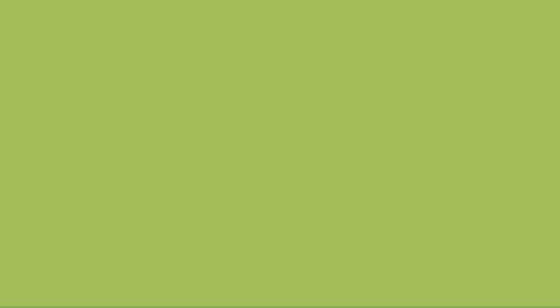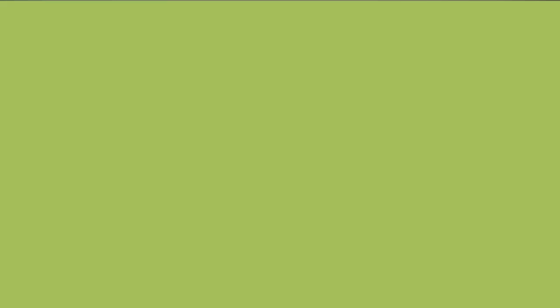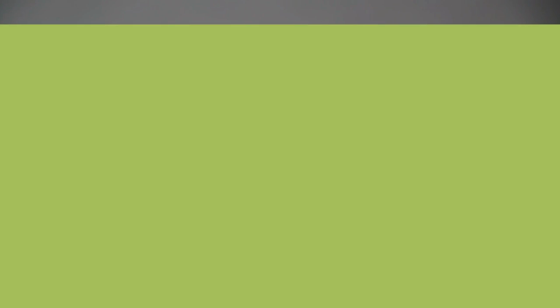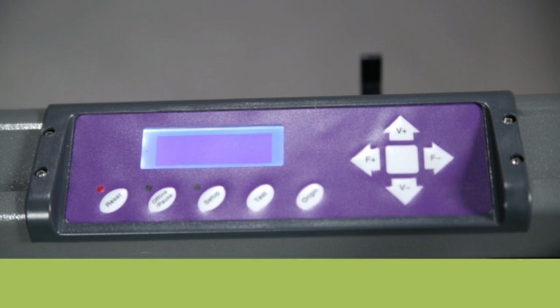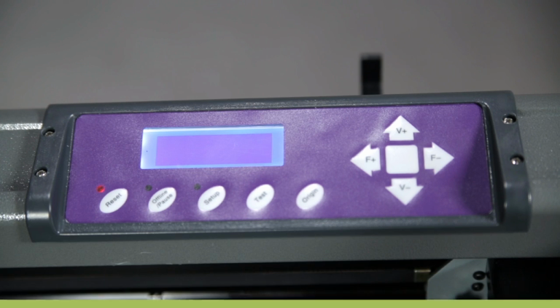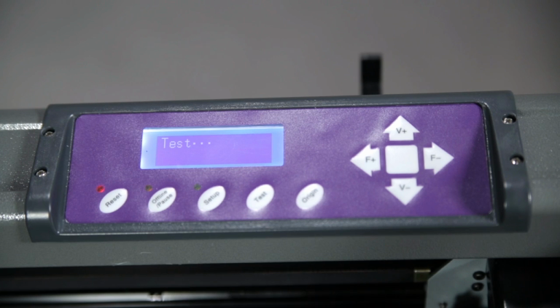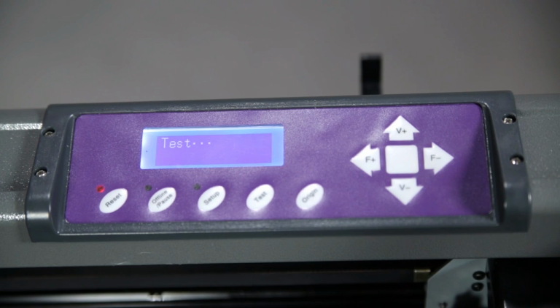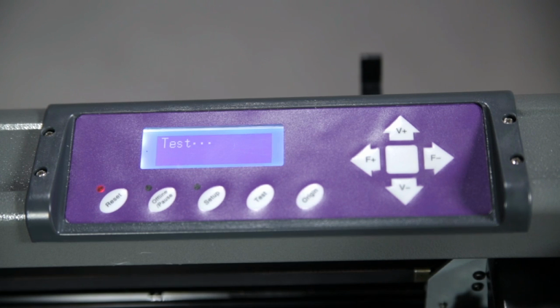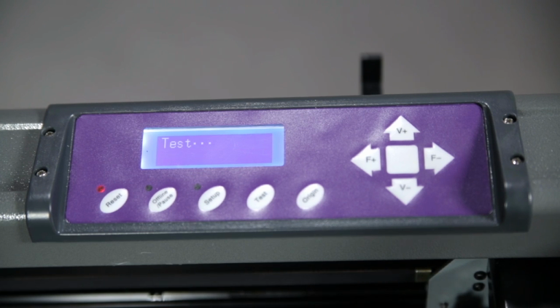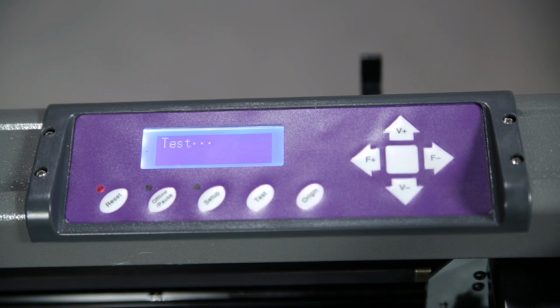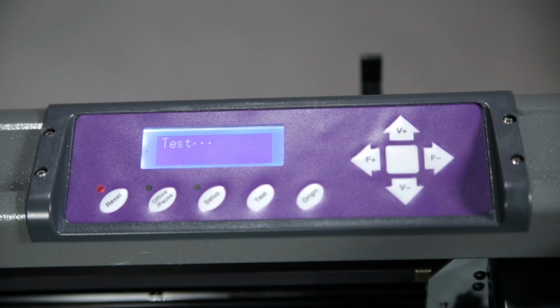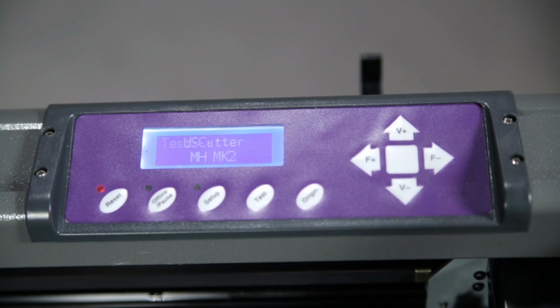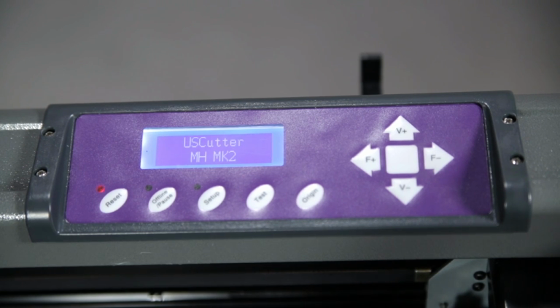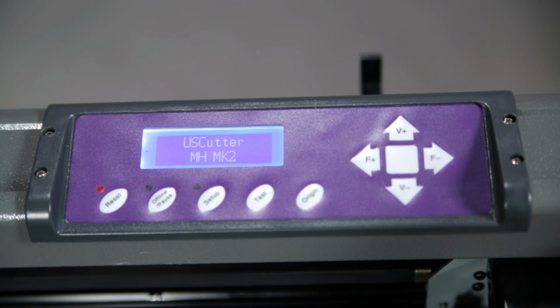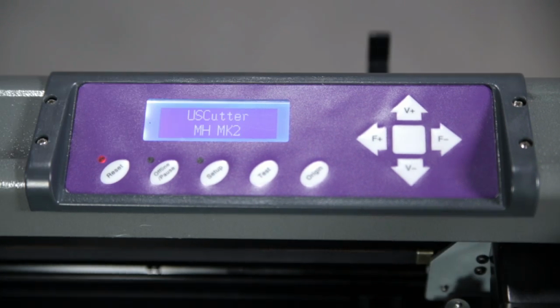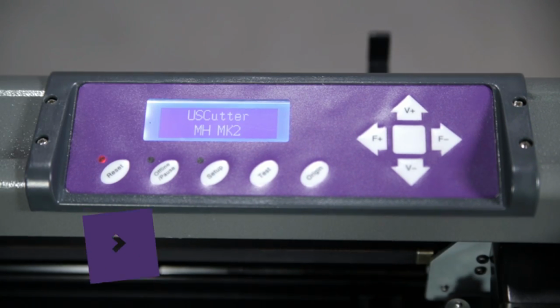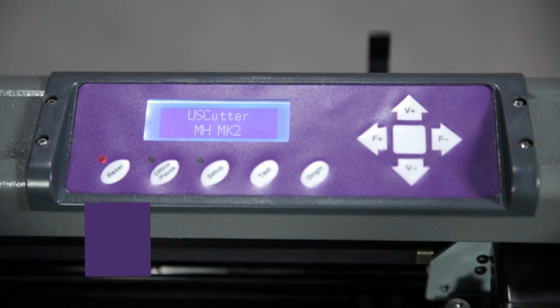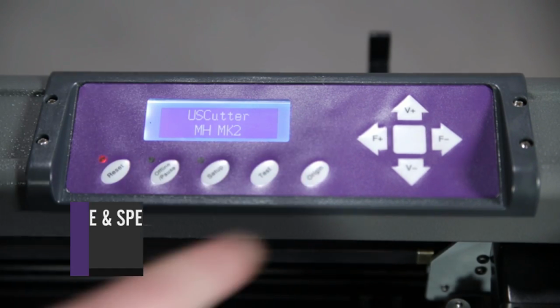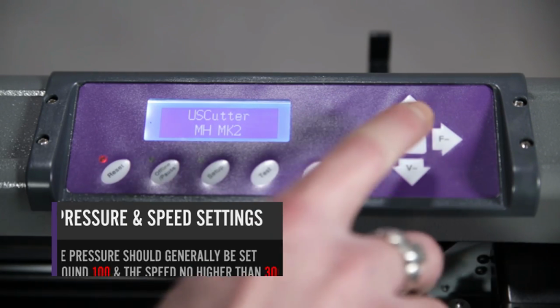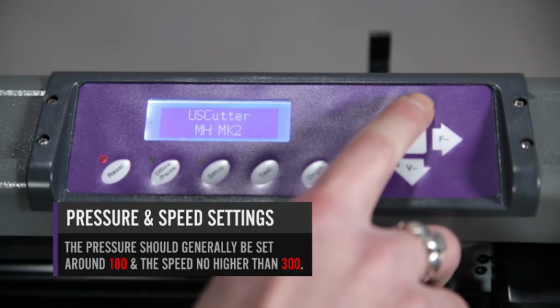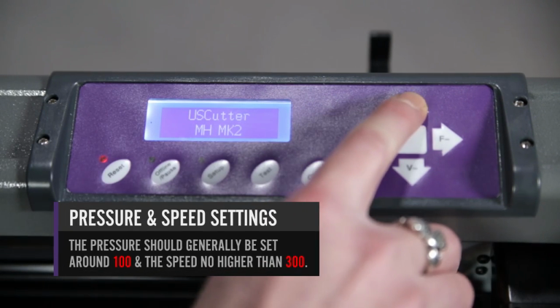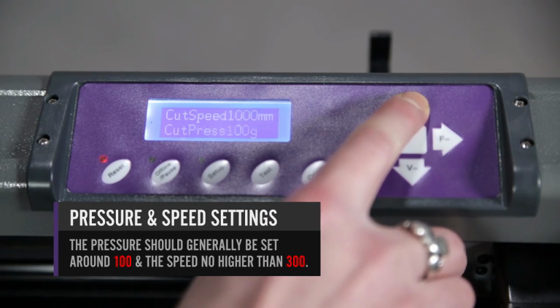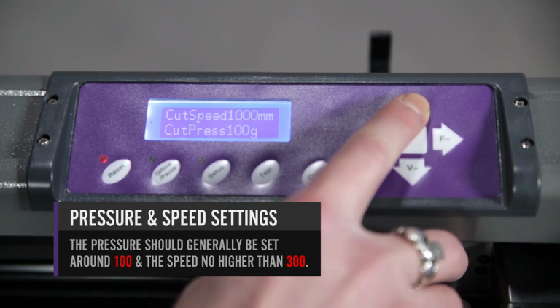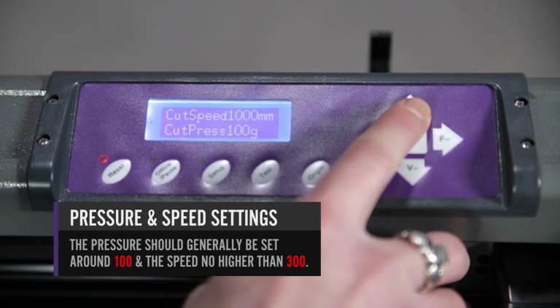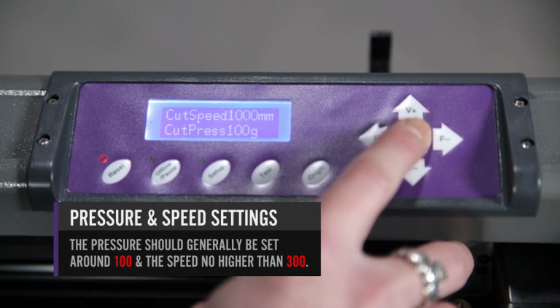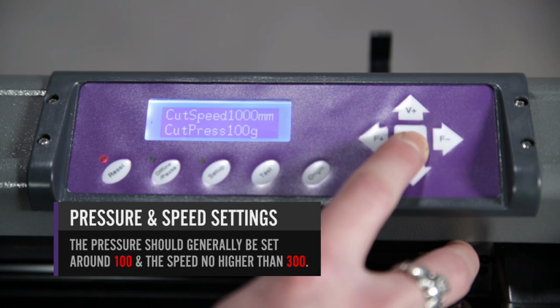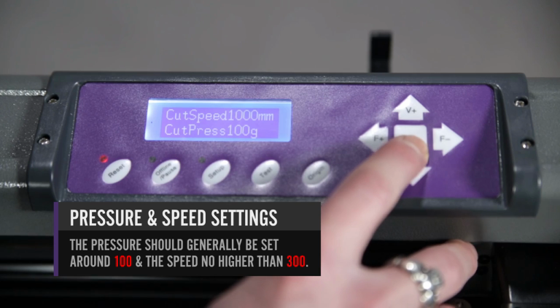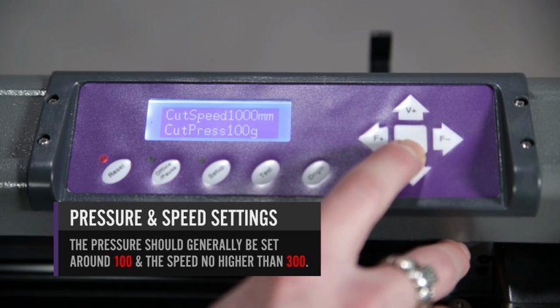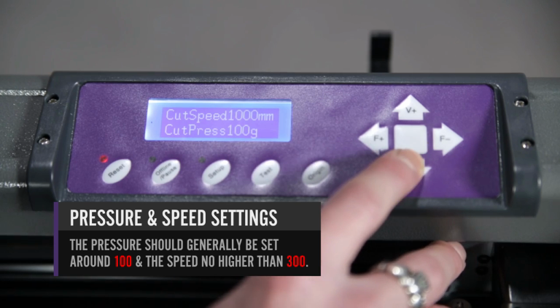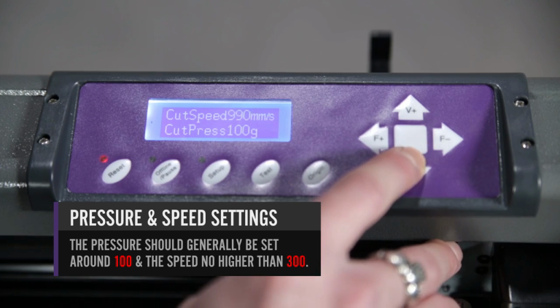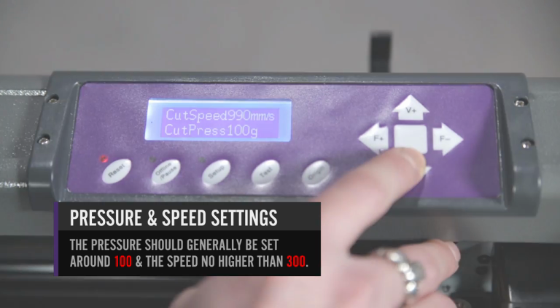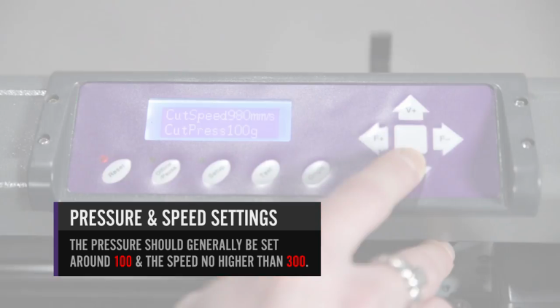Control Panel Setup. On the main screen of the cutter you may check the speed and pressure as well as perform a test cut.